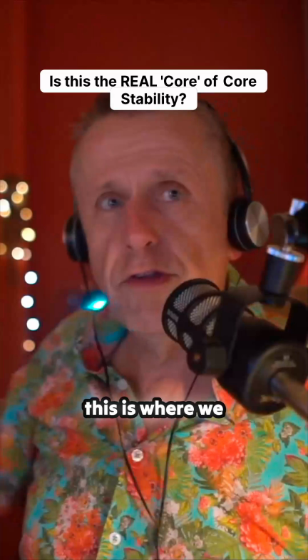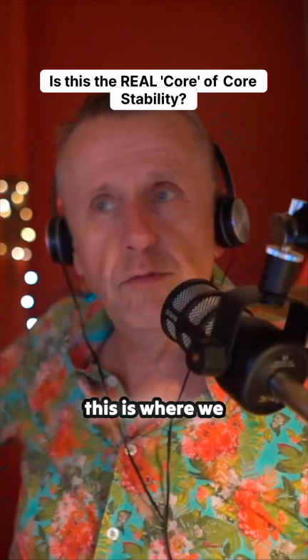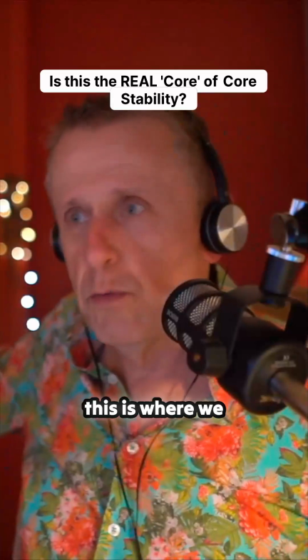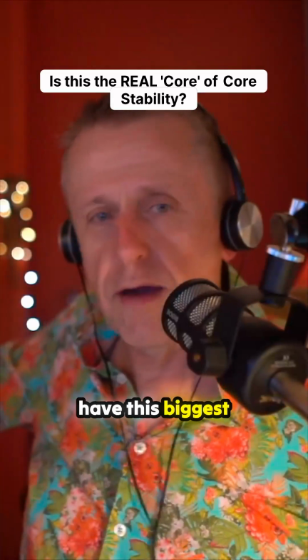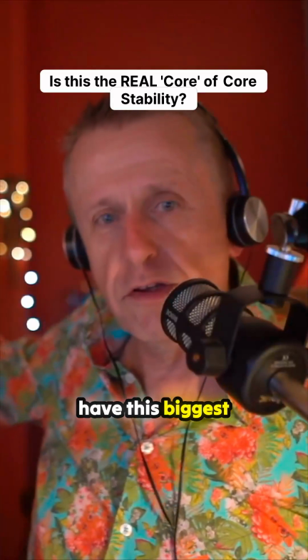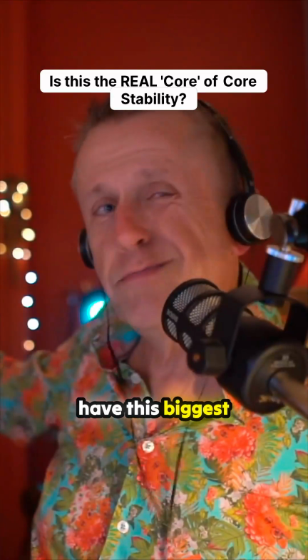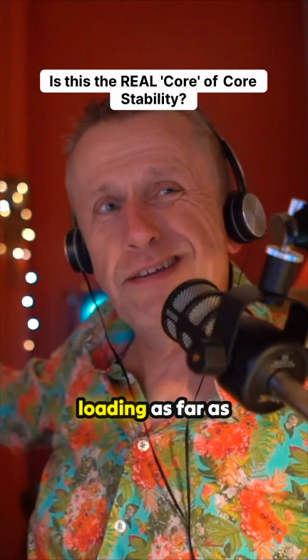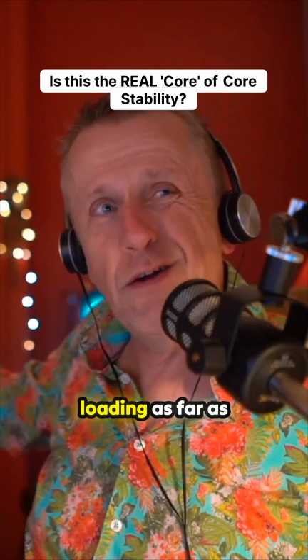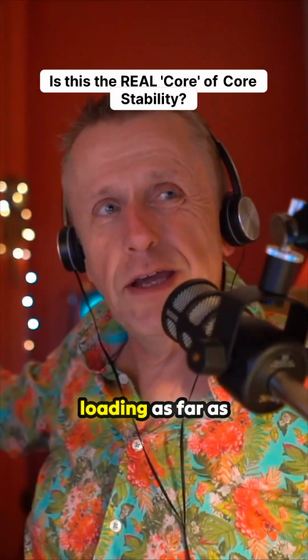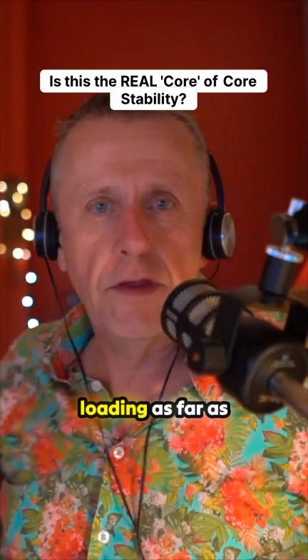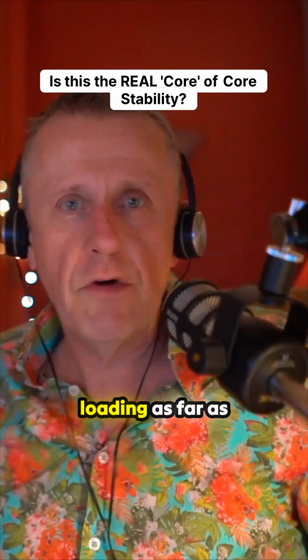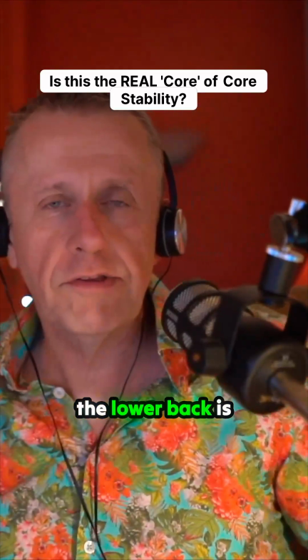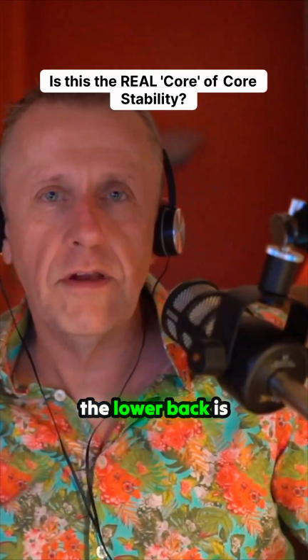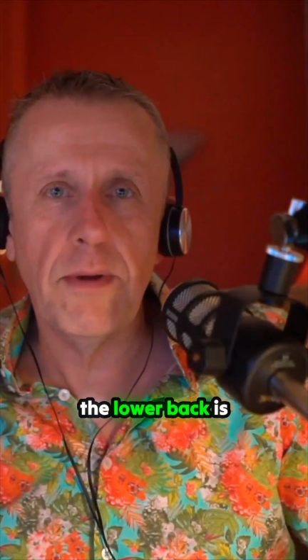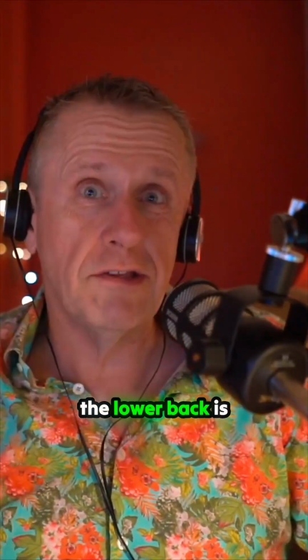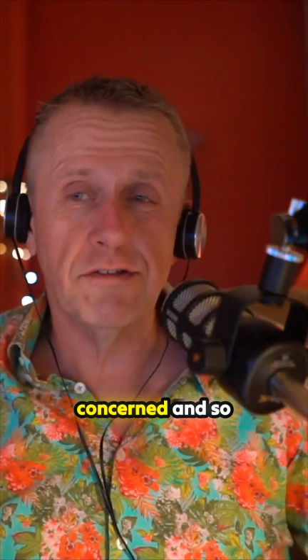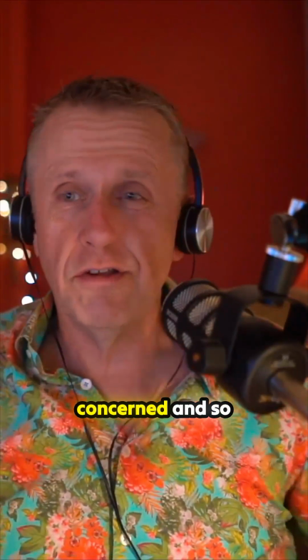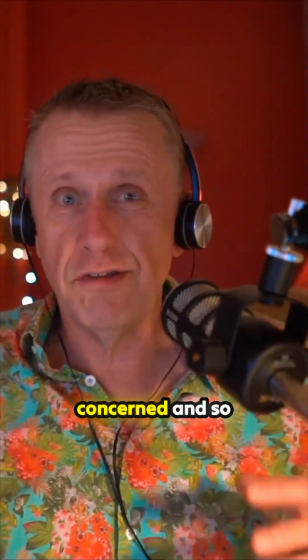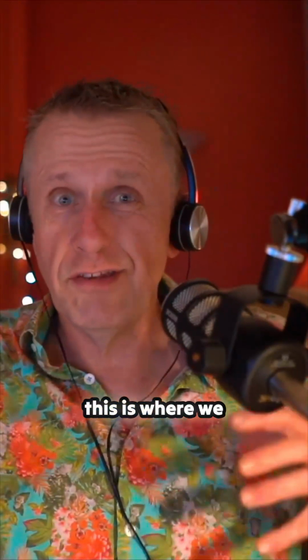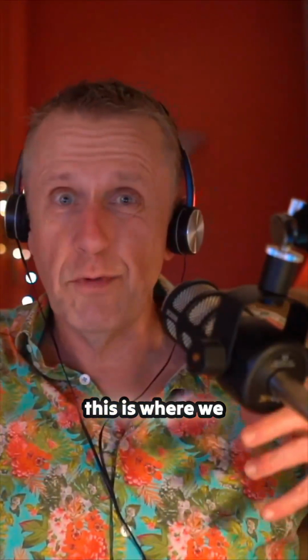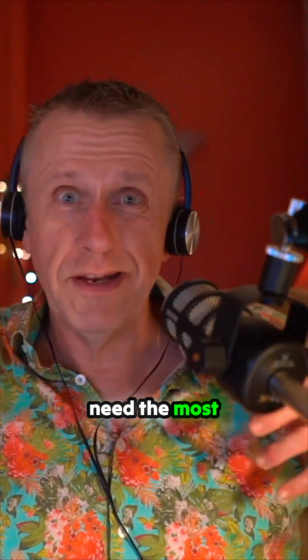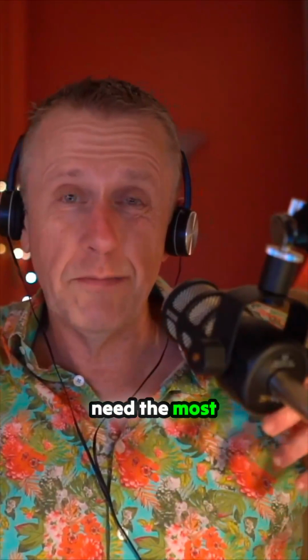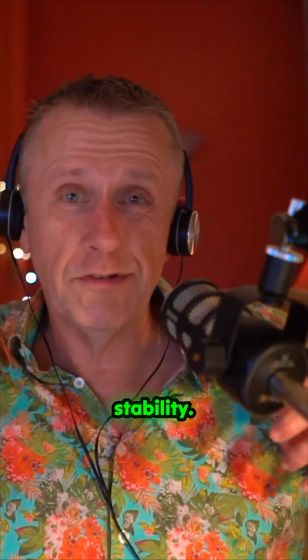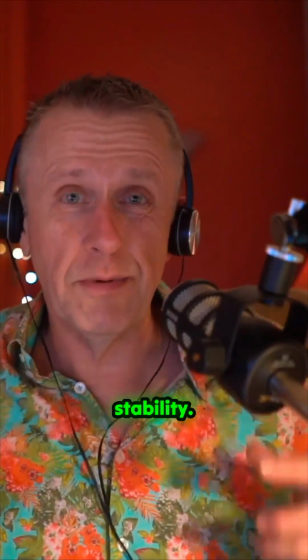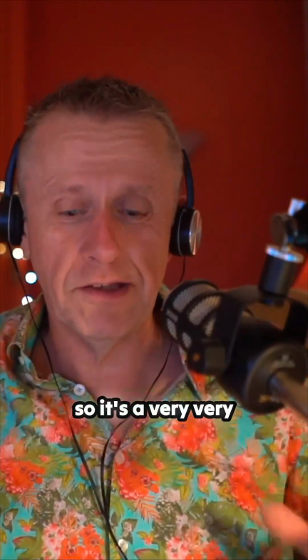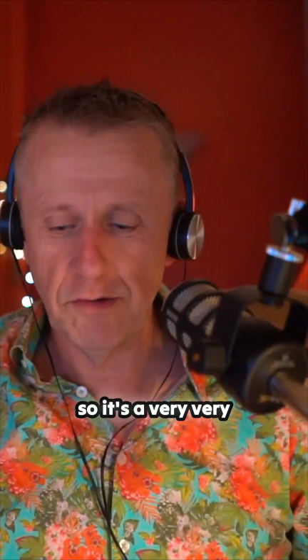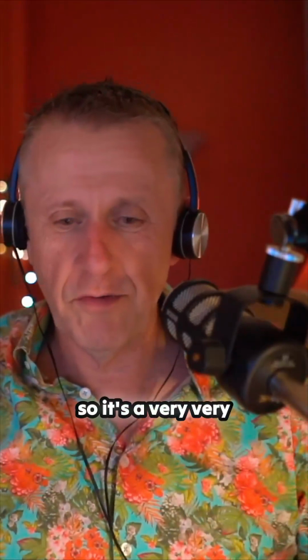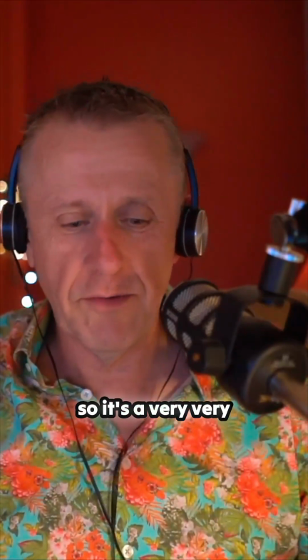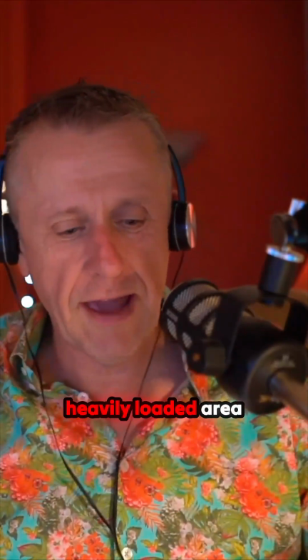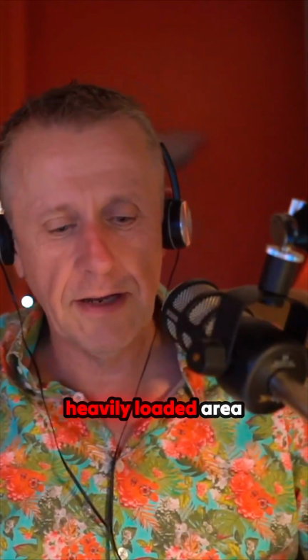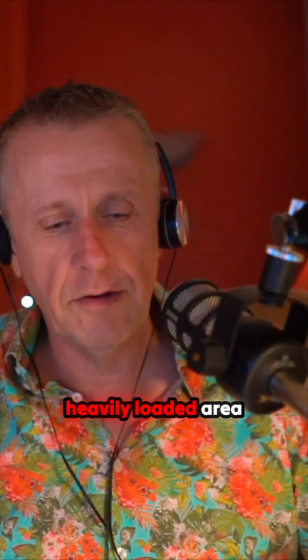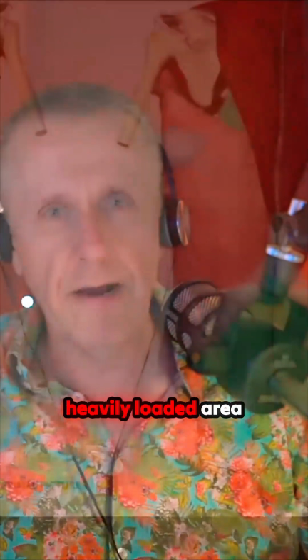This is where we have the biggest loading as far as the lower back is concerned, and so this is where we need the most stability — it's a very heavily loaded area.